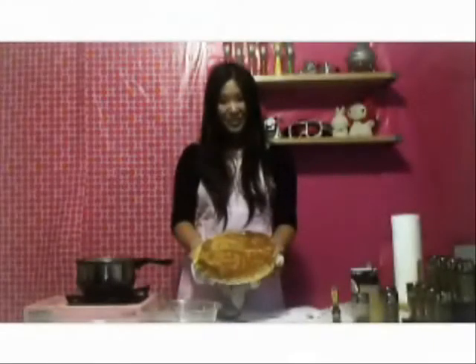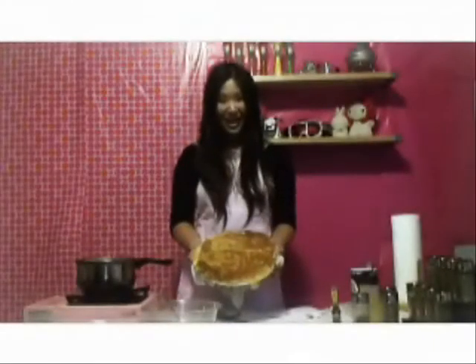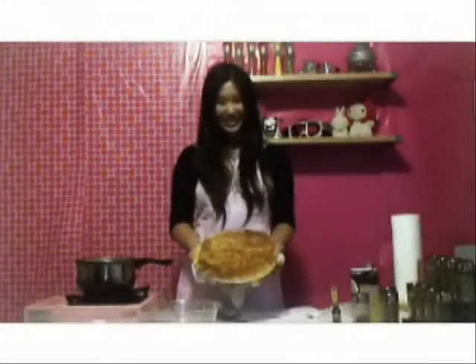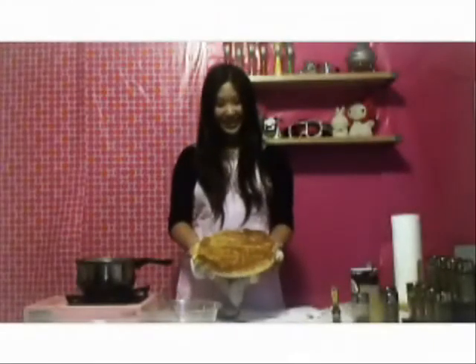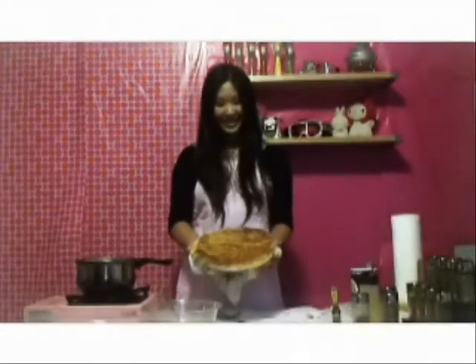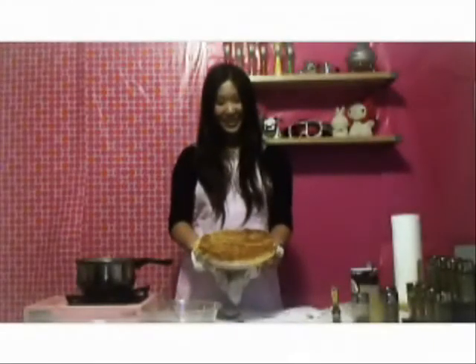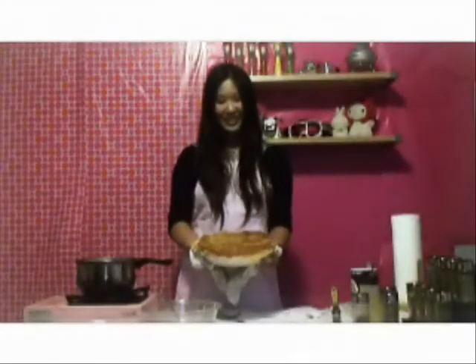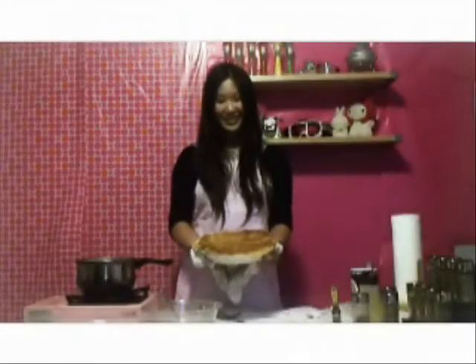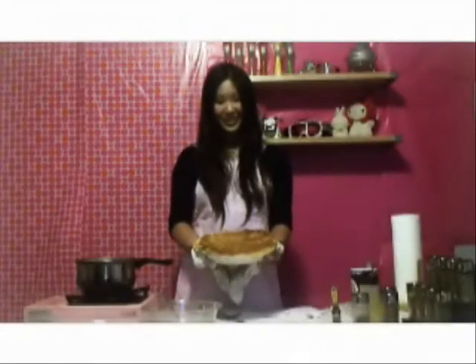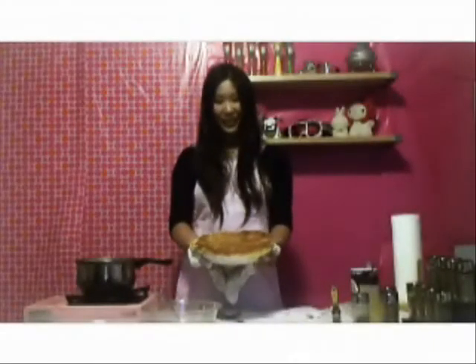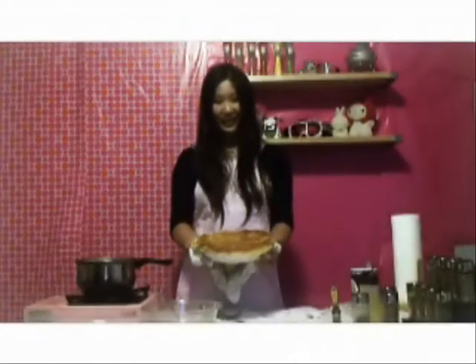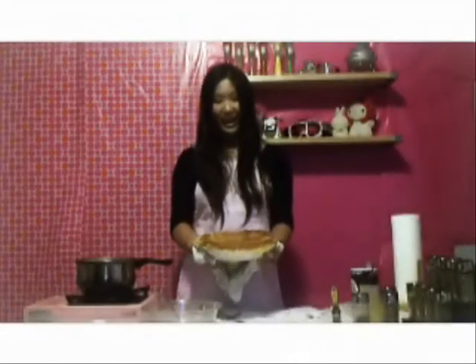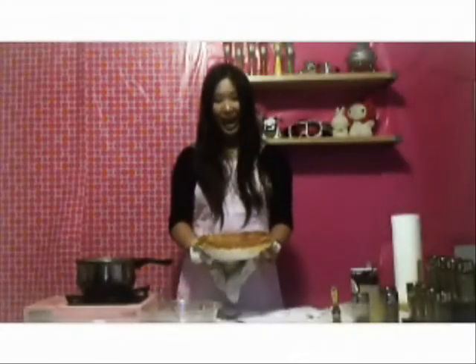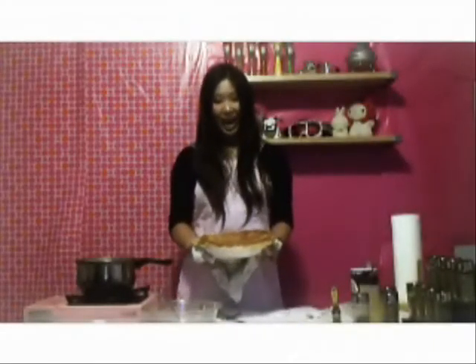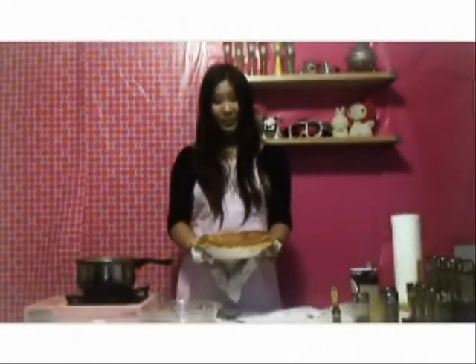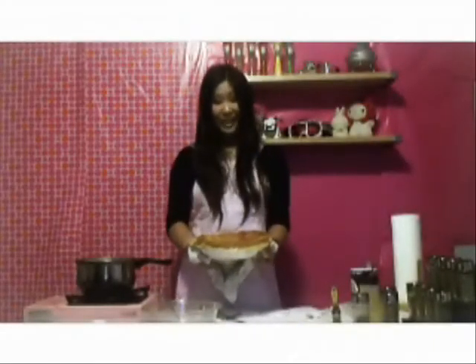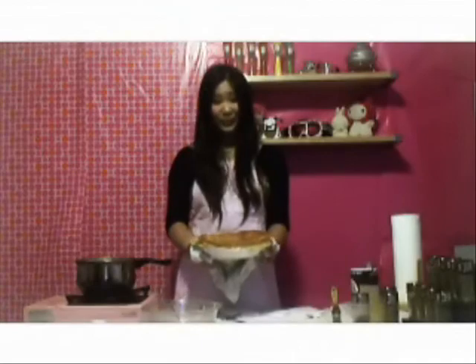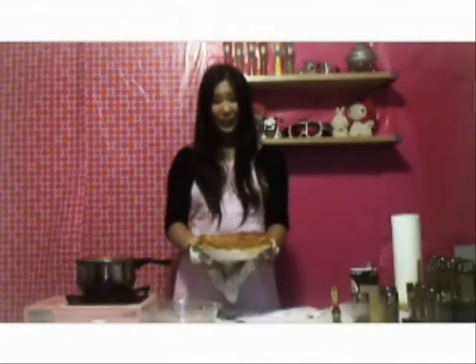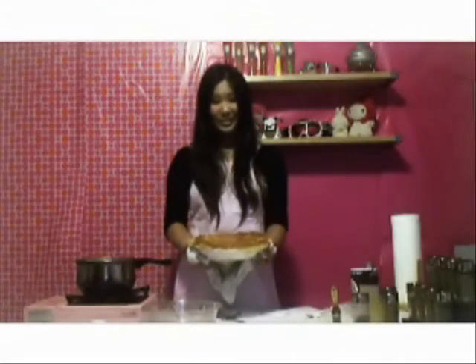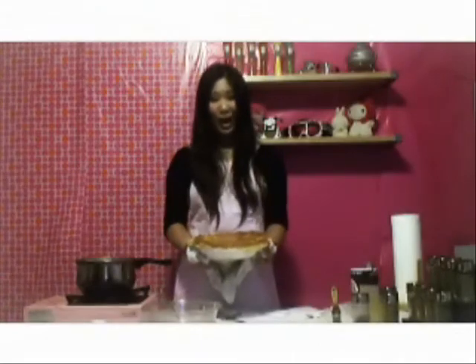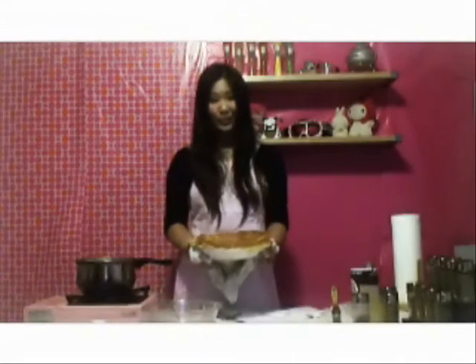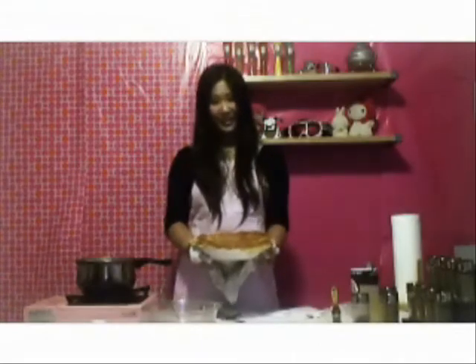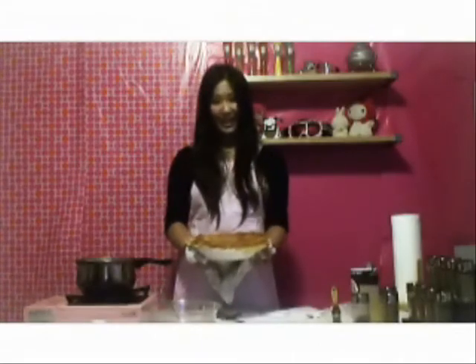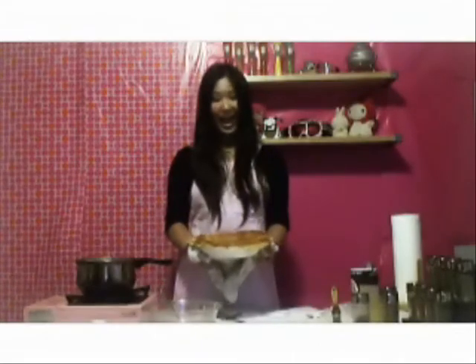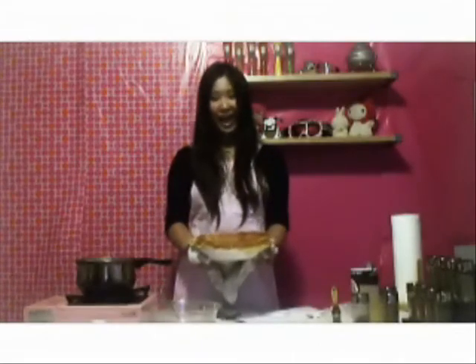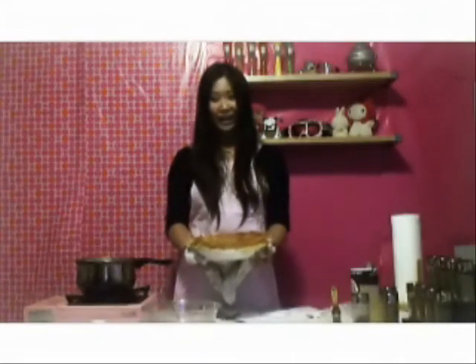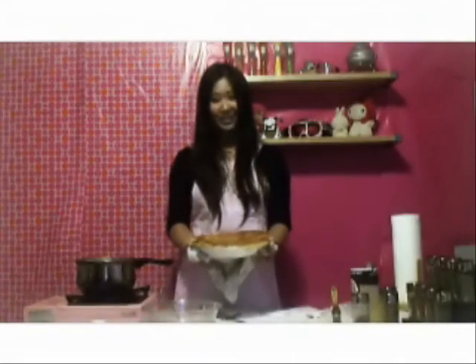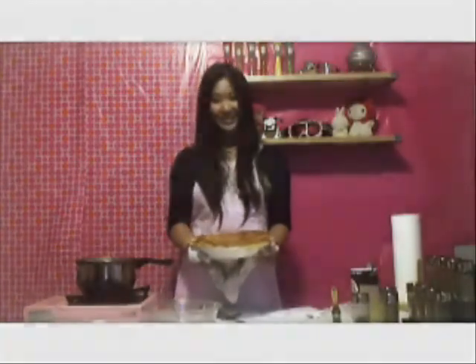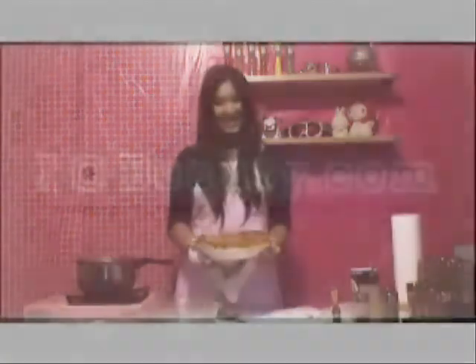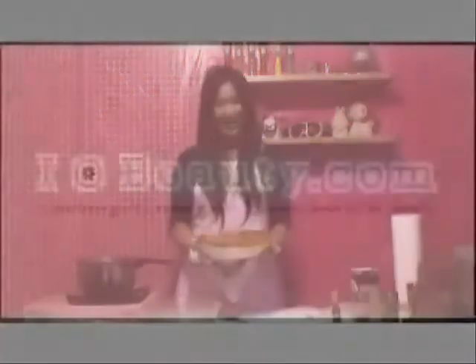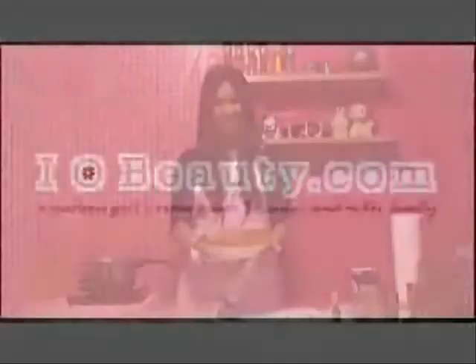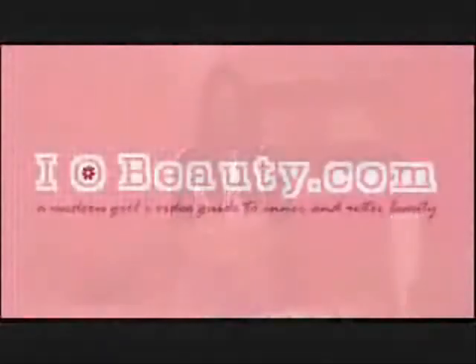My pie is ready, so I'm ready to go to the party. Thanks for watching Owl Beauty, and I'll see you next time. Bye.